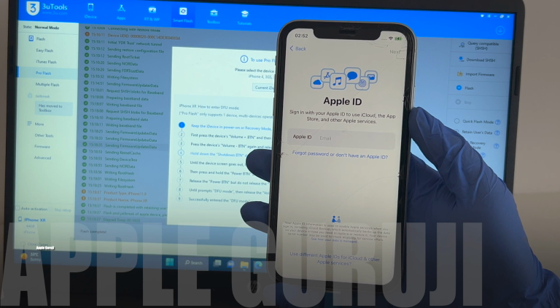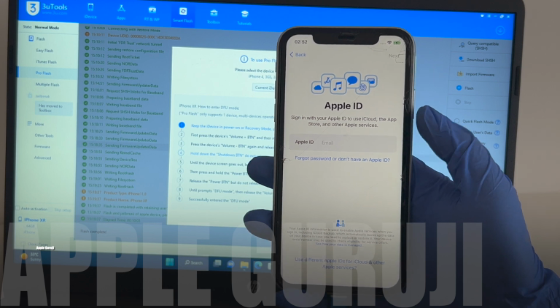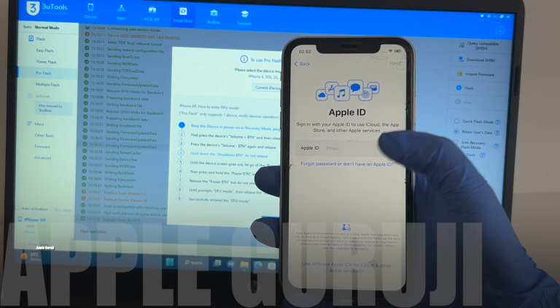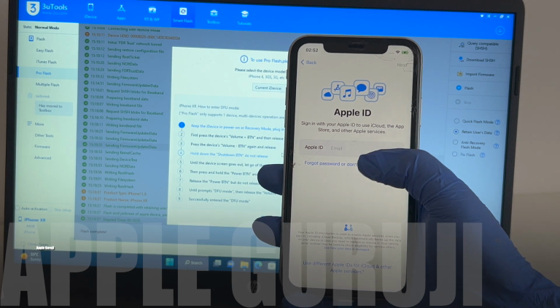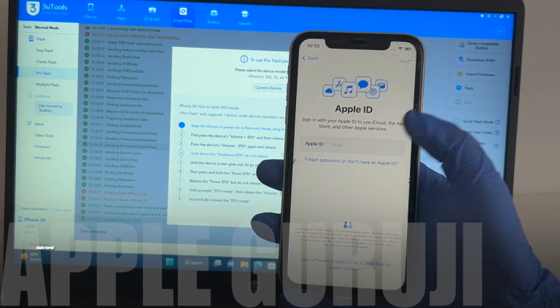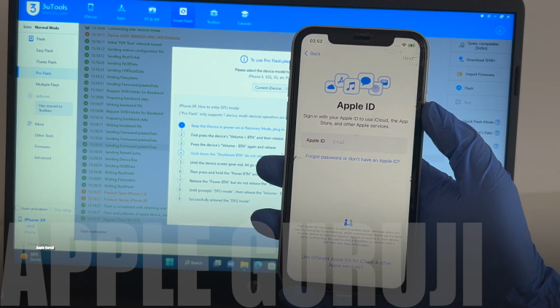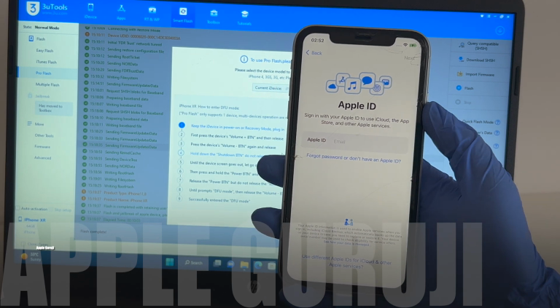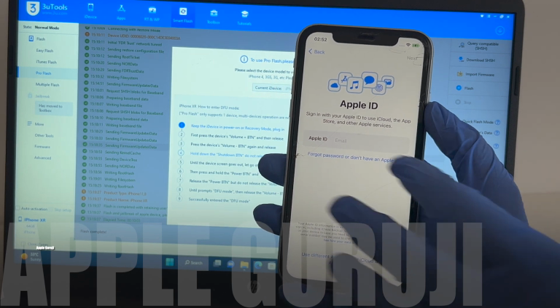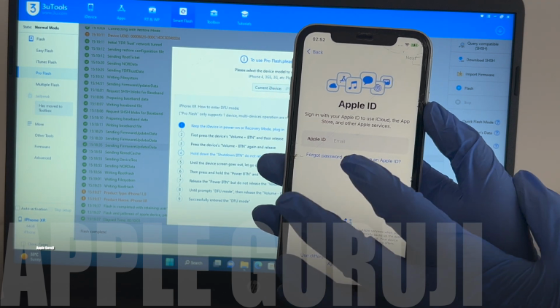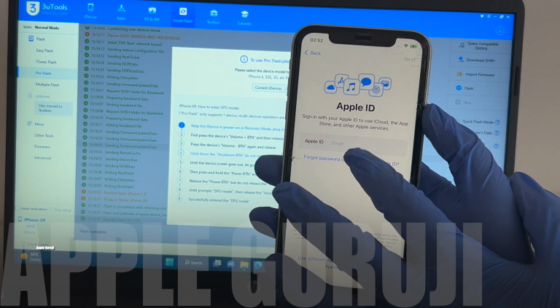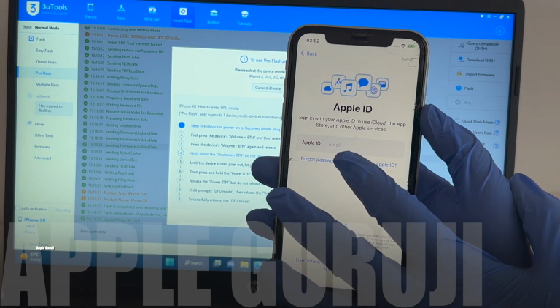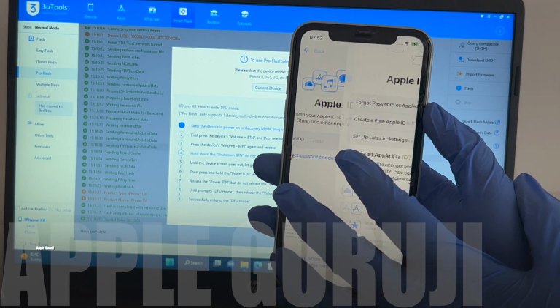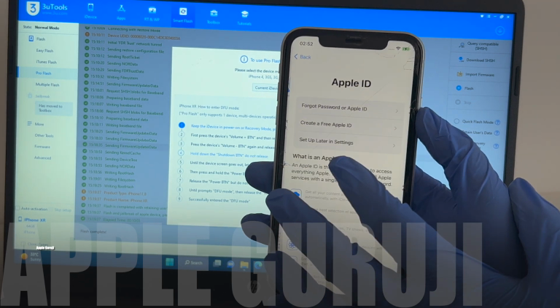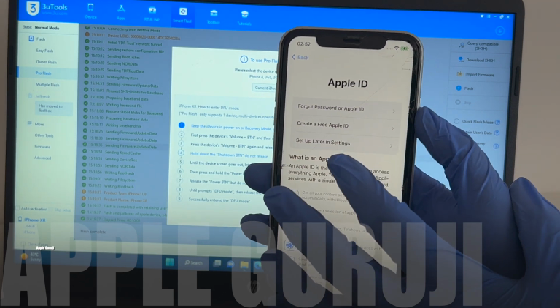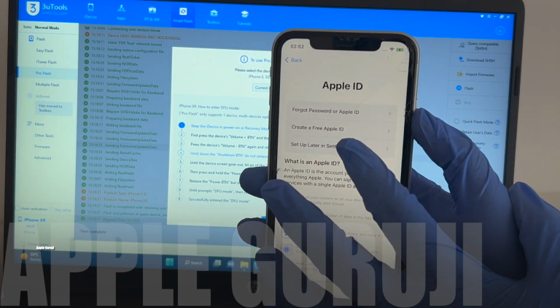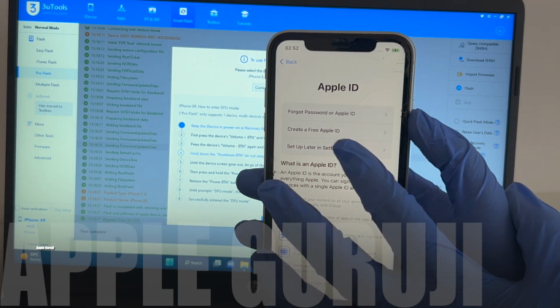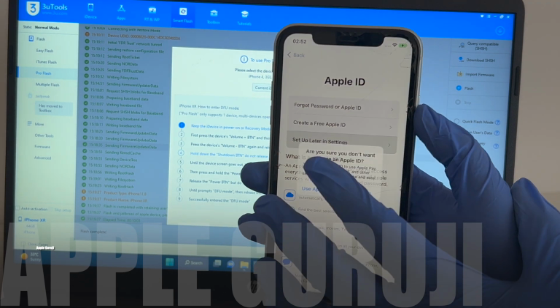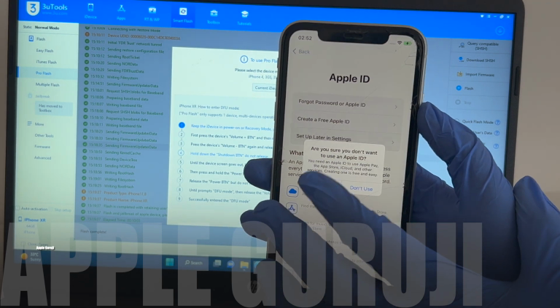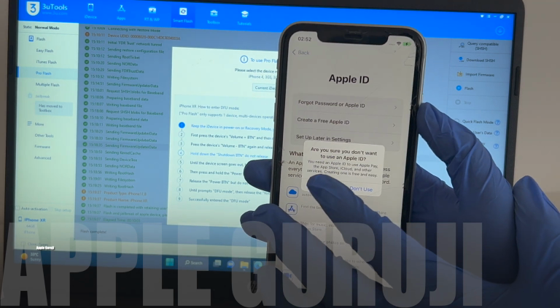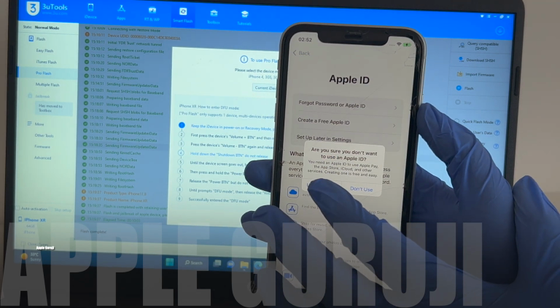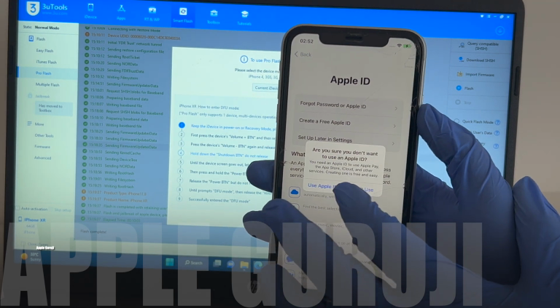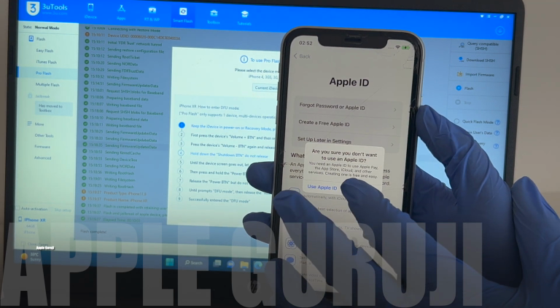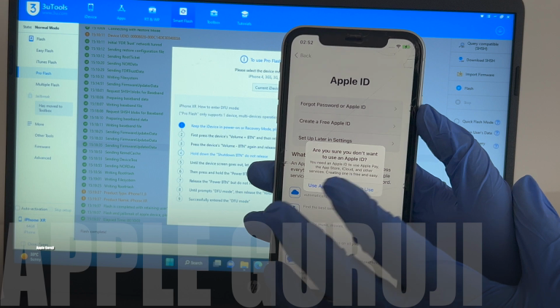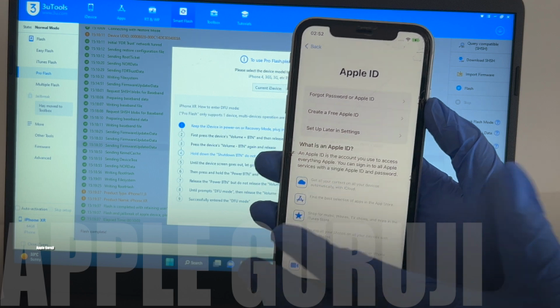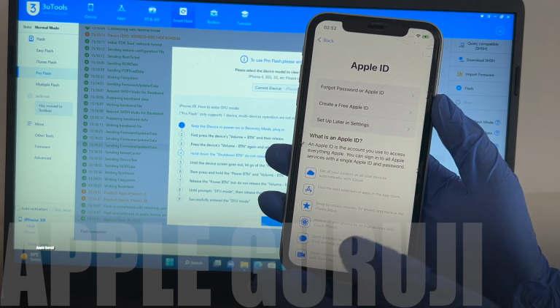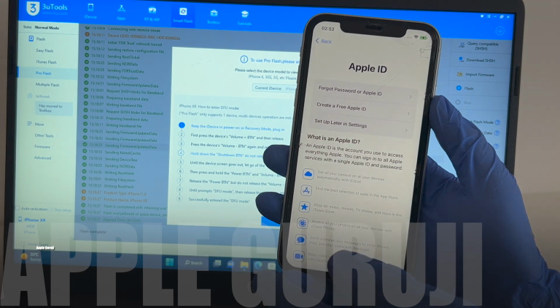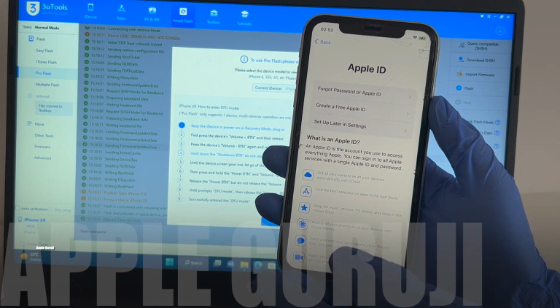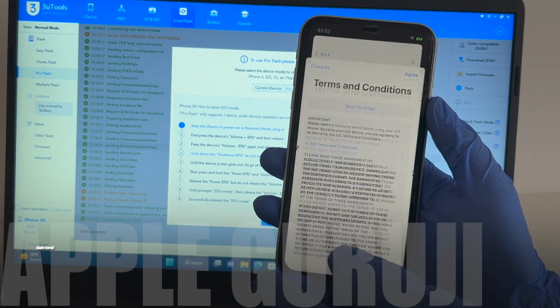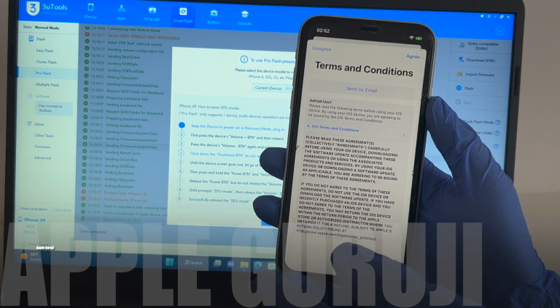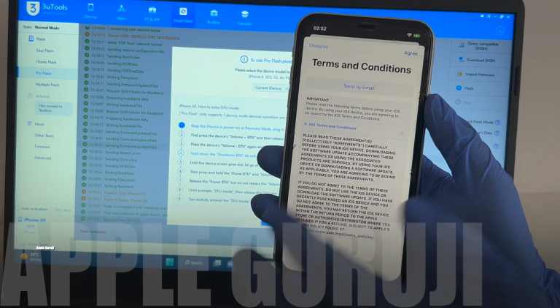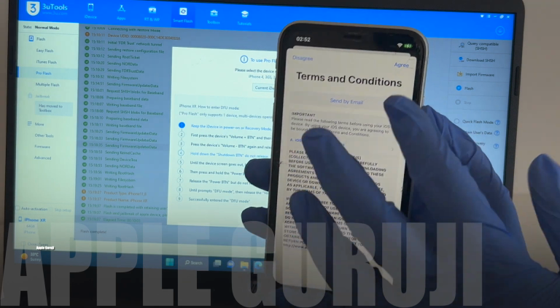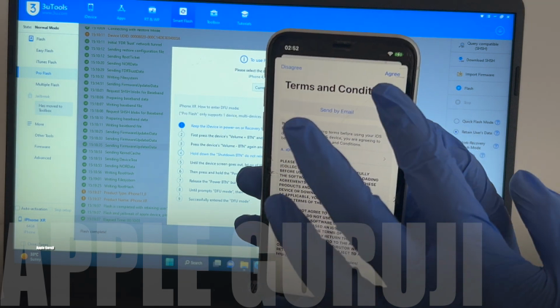Do not enter your Apple ID here. Just skip the step and set up the phone. You can add your Apple ID in settings later.